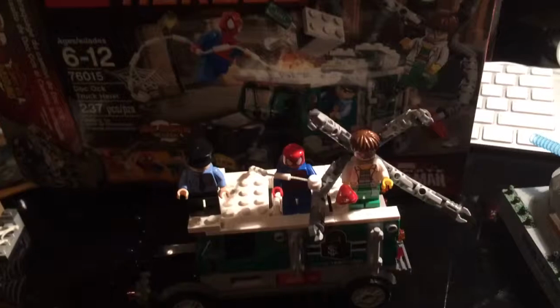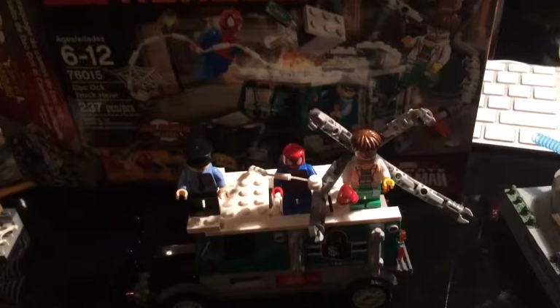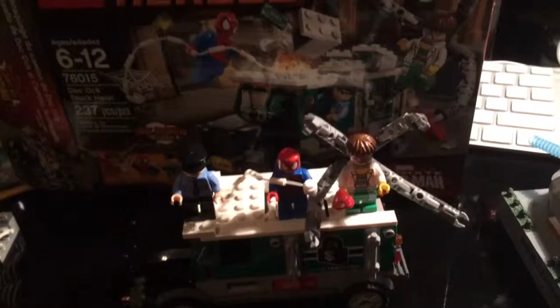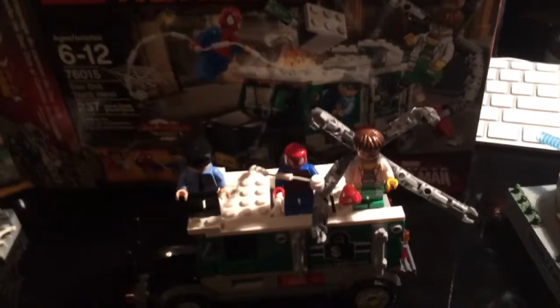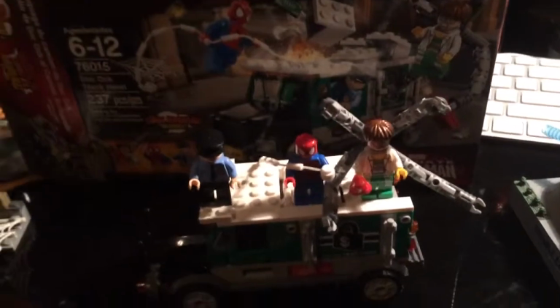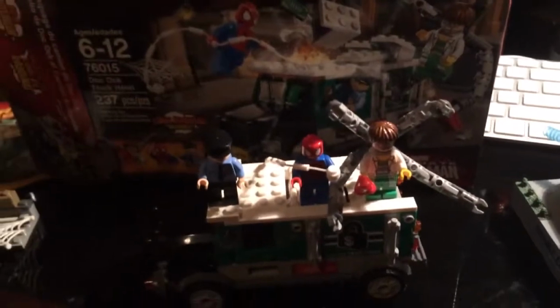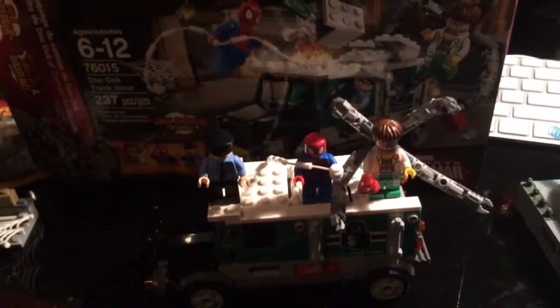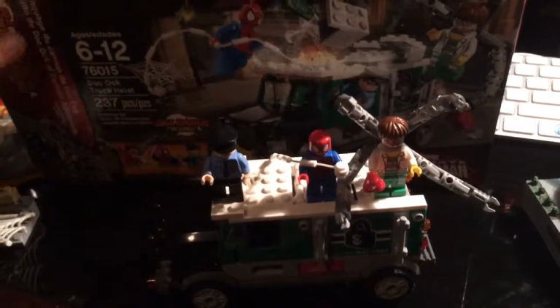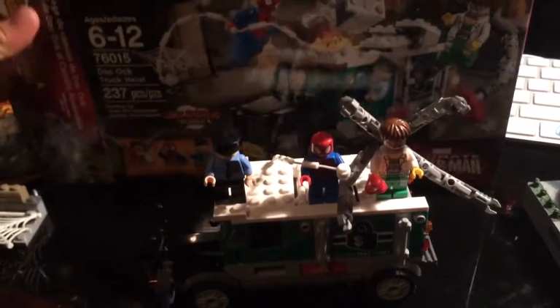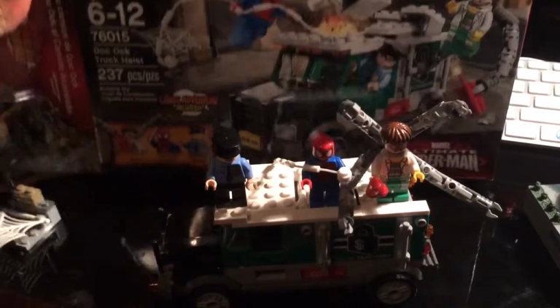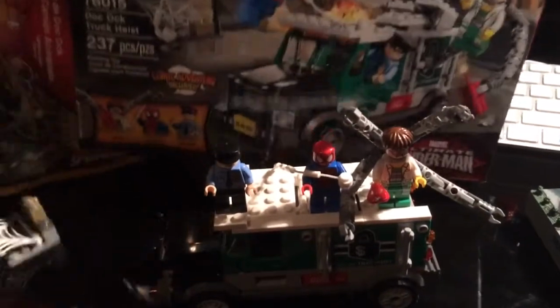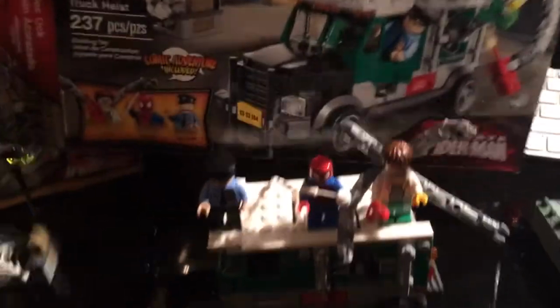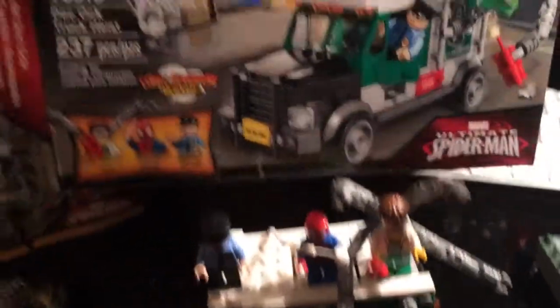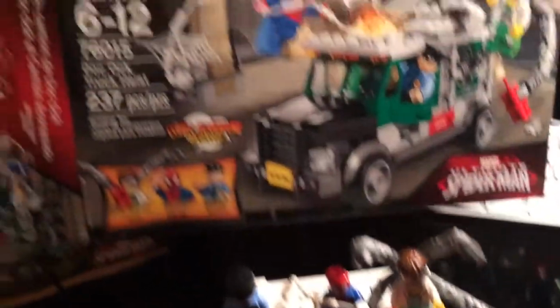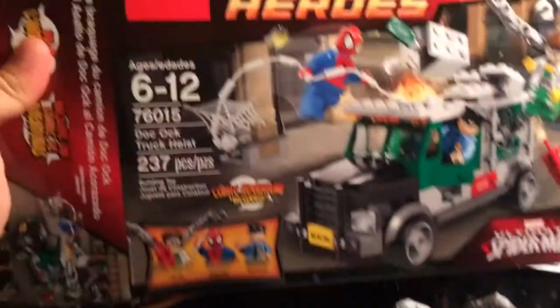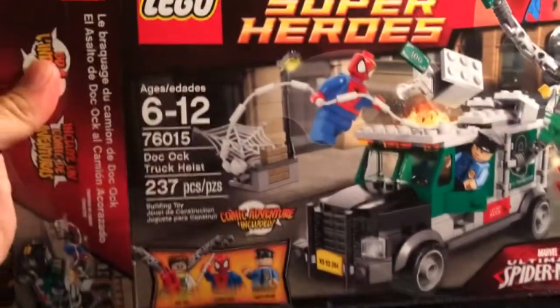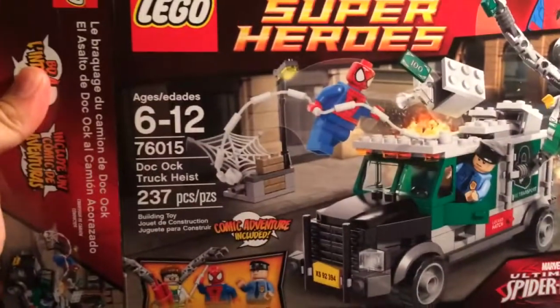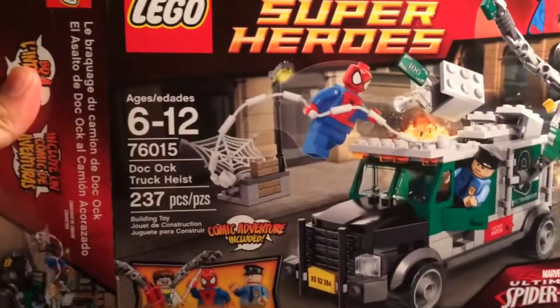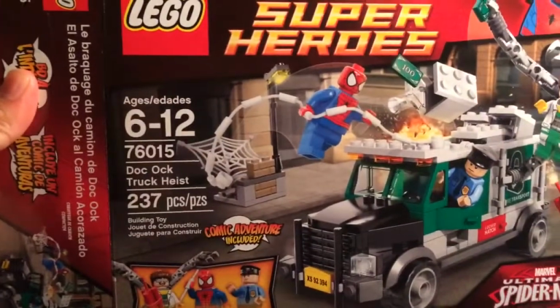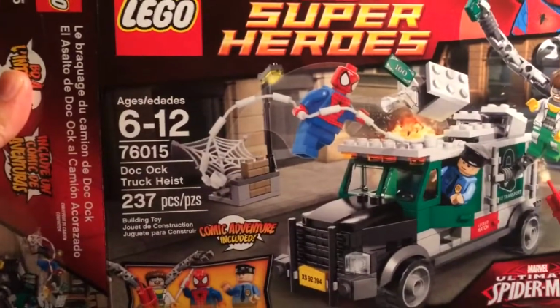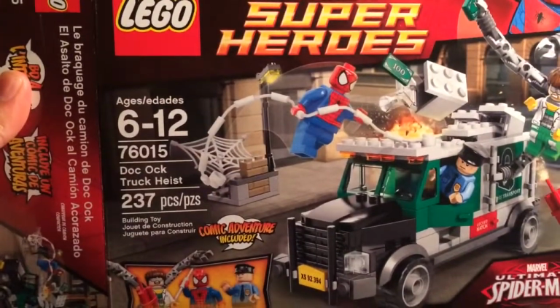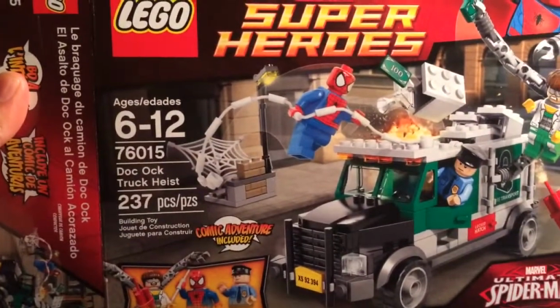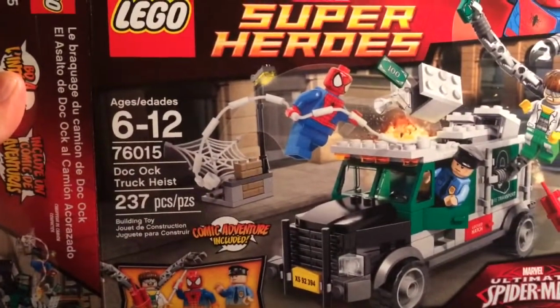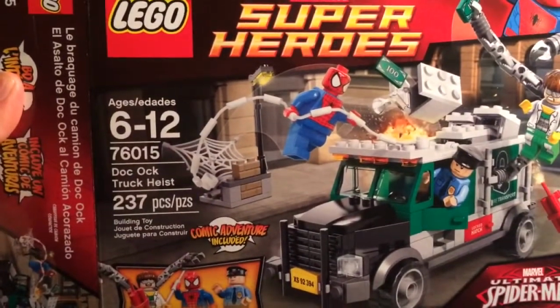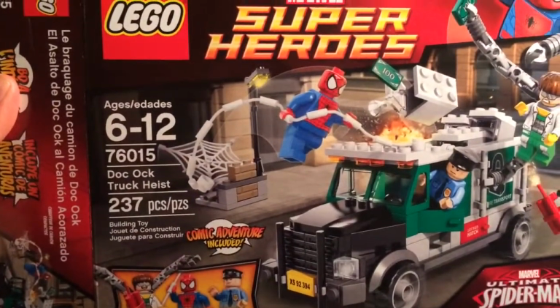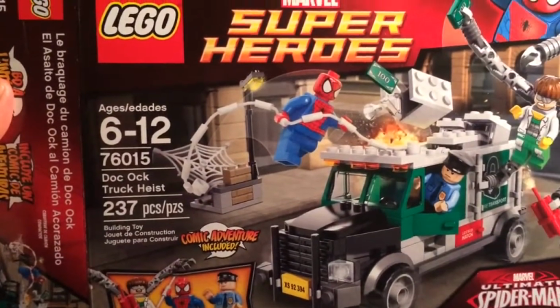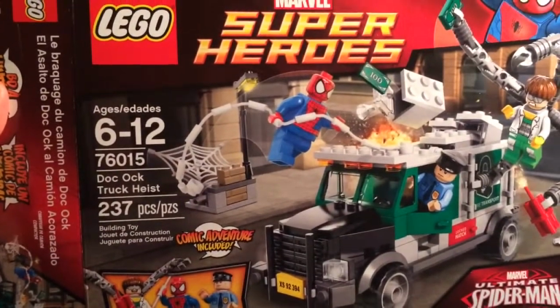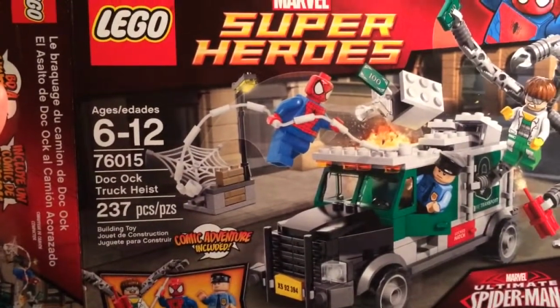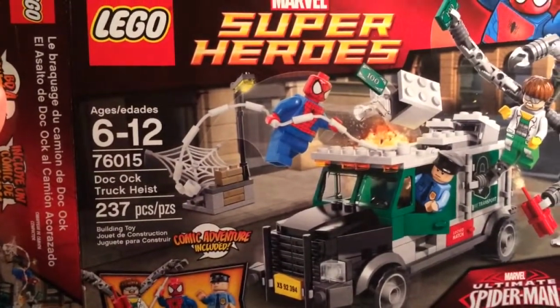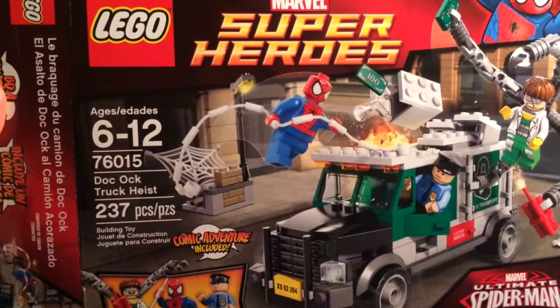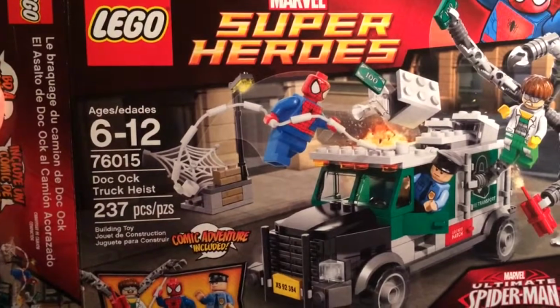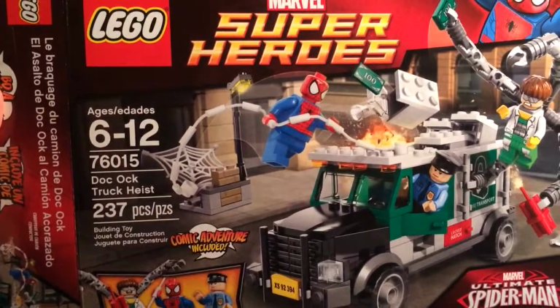Are you ready? Today I'm going to review Lego set 76015.